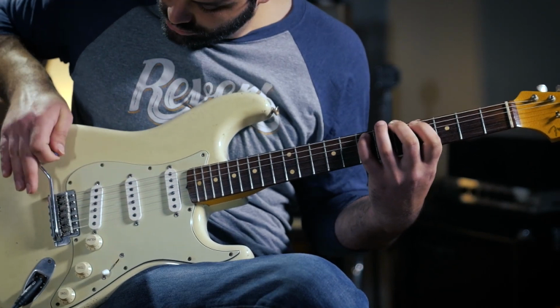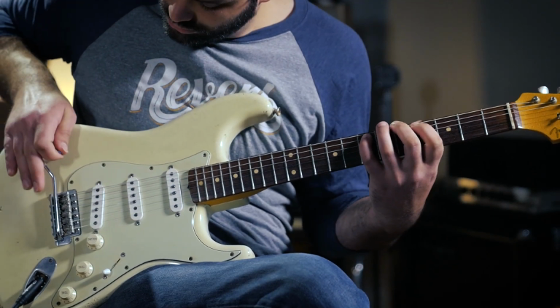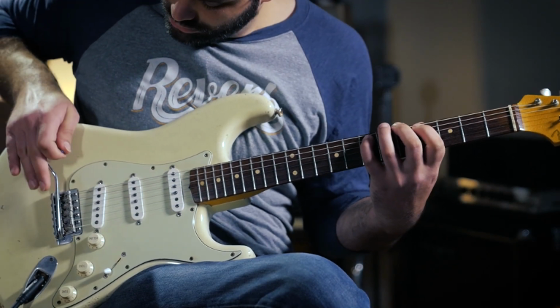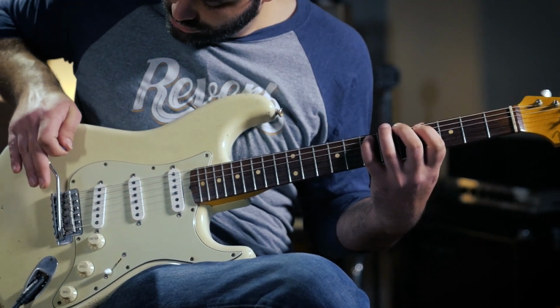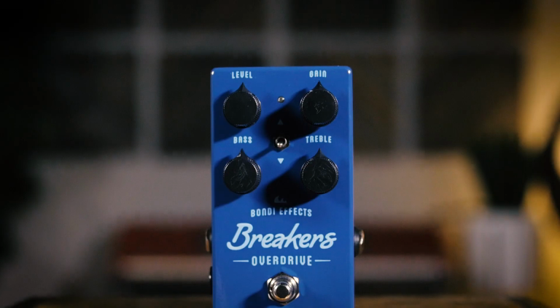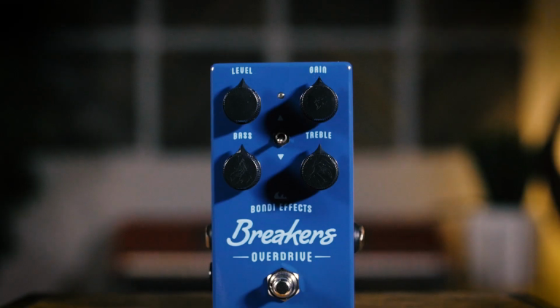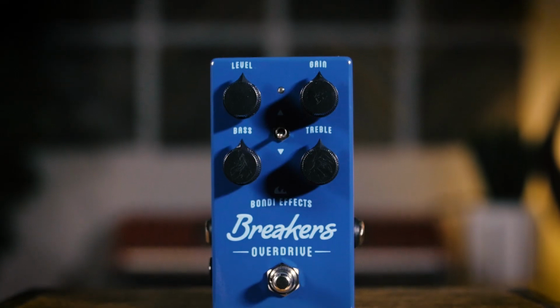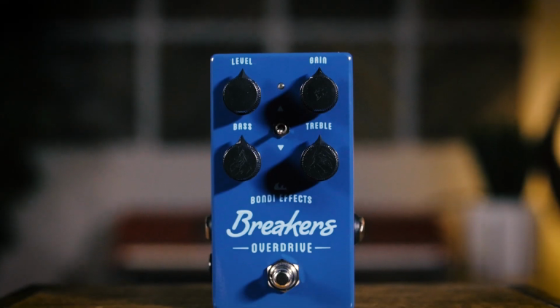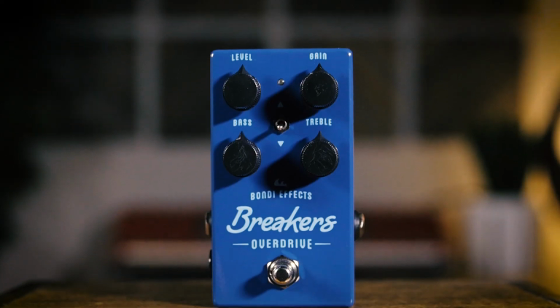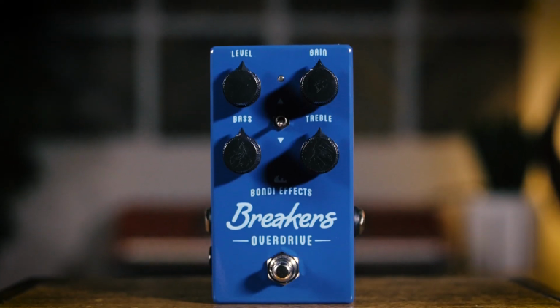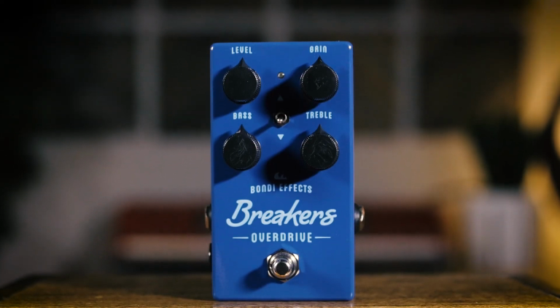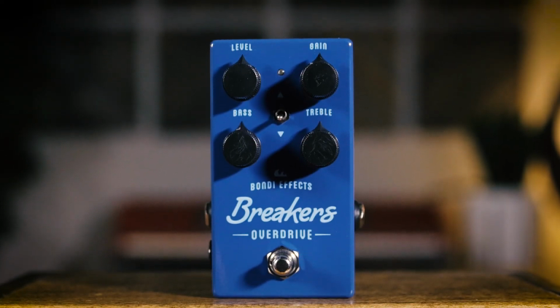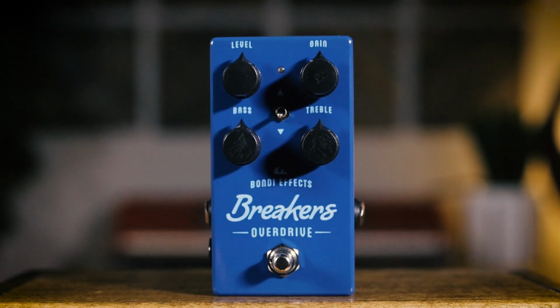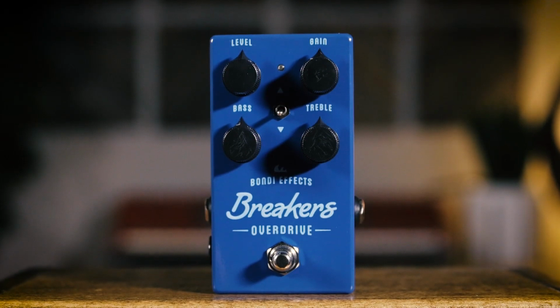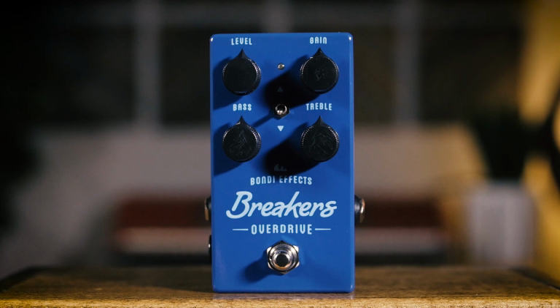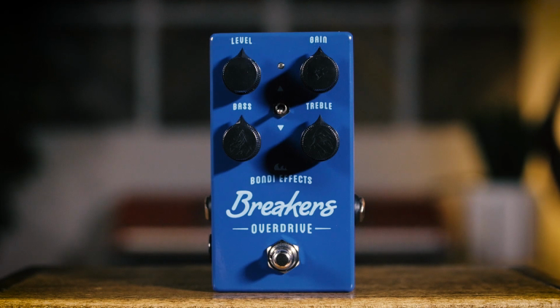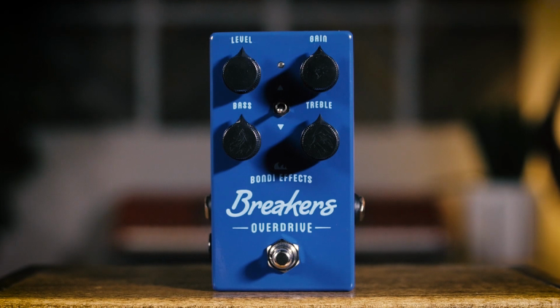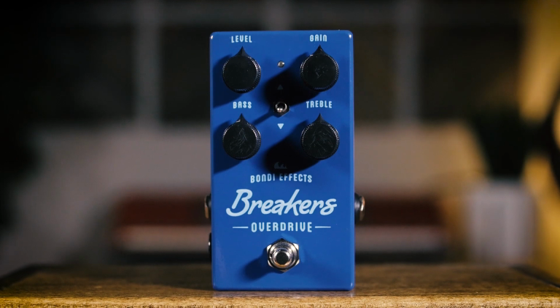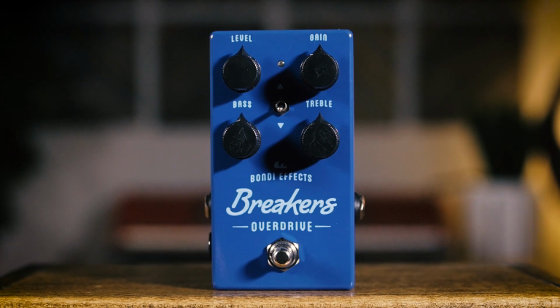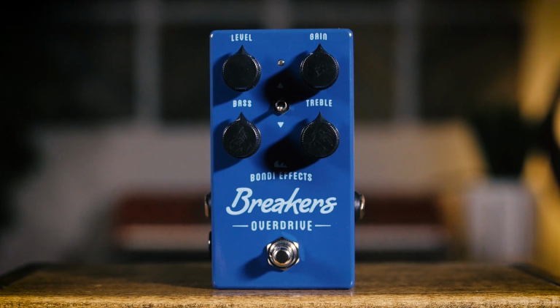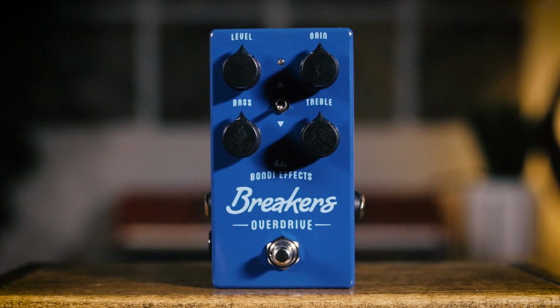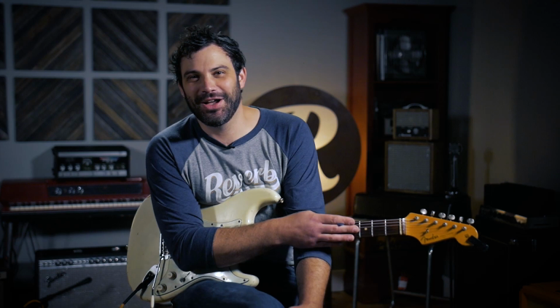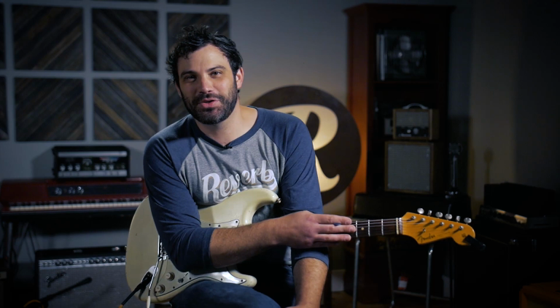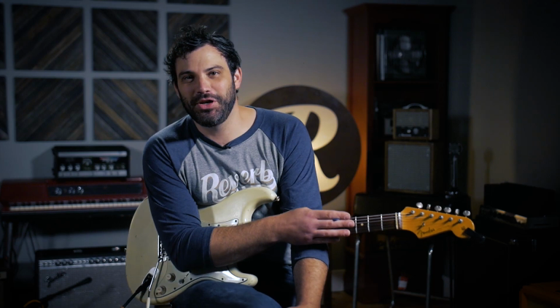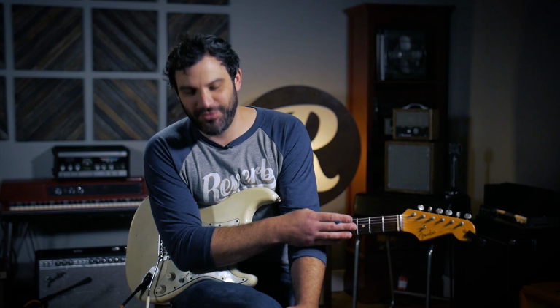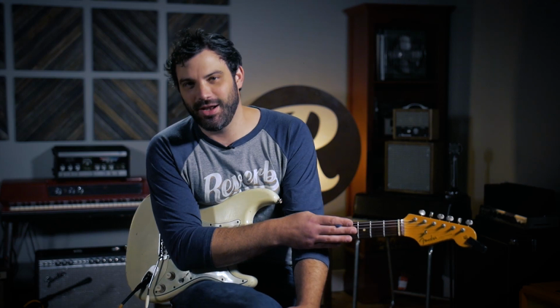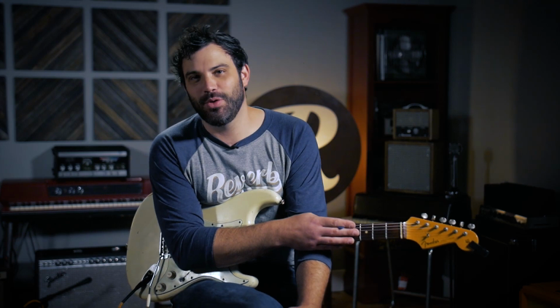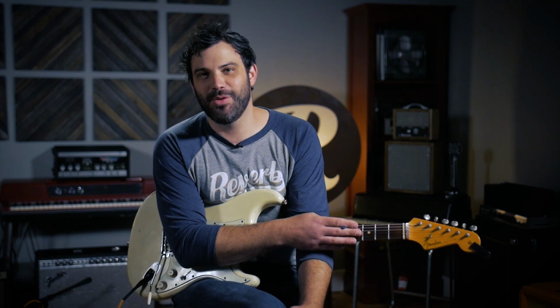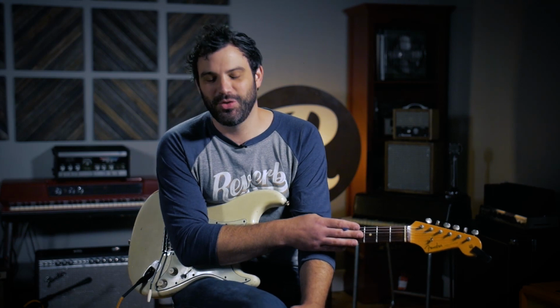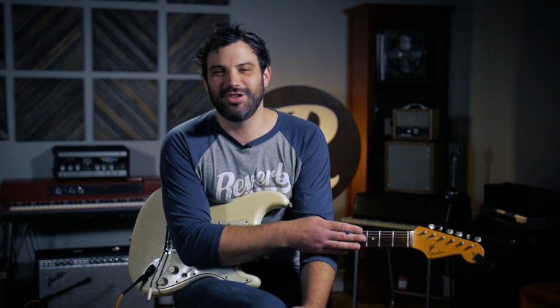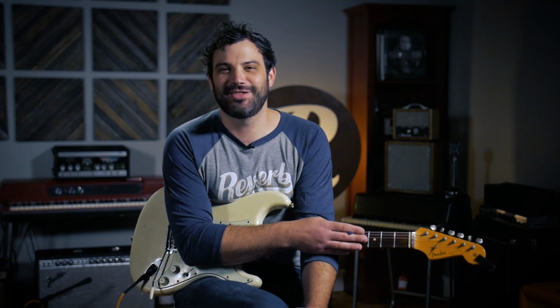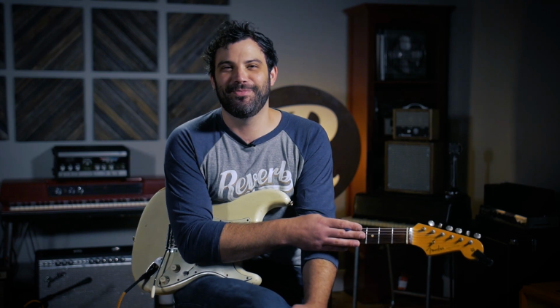All right, so there you have it — great overdrive pedal called The Breakers from Bondi FX, our friends in Sydney, Australia. You can find it on Reverb. We'll see you next time.